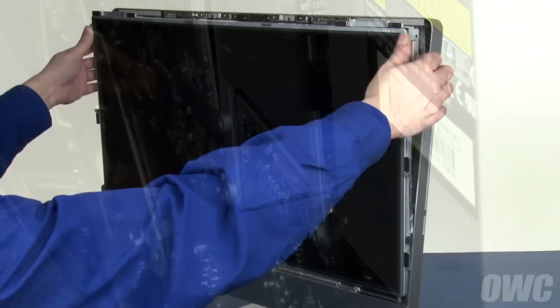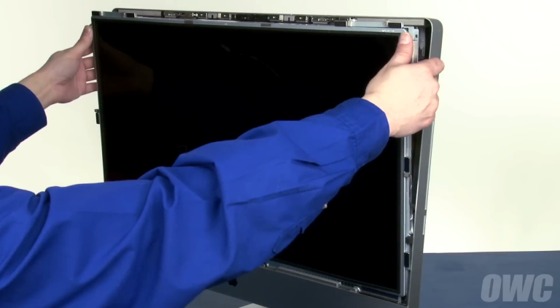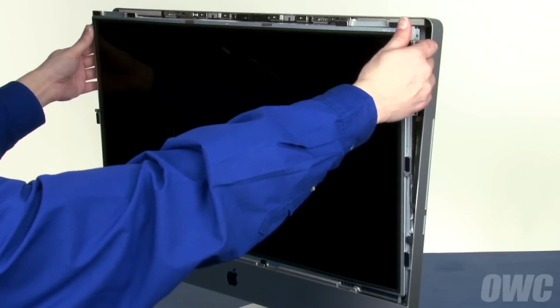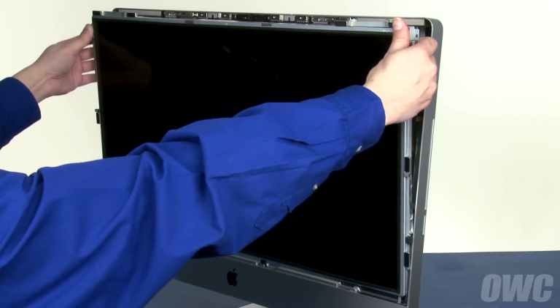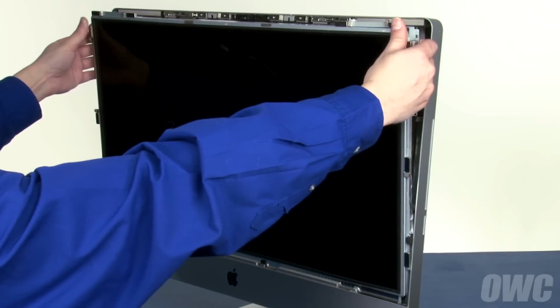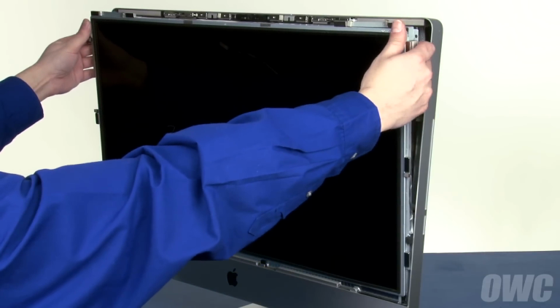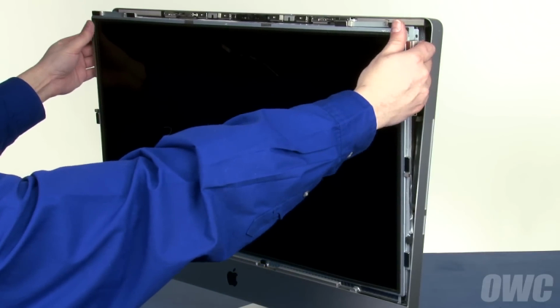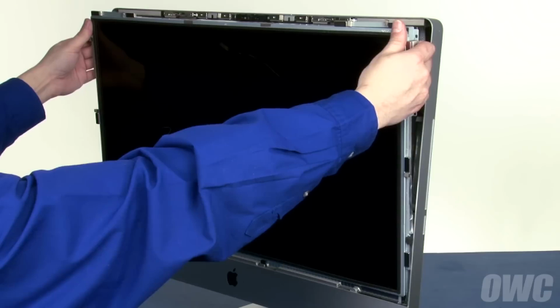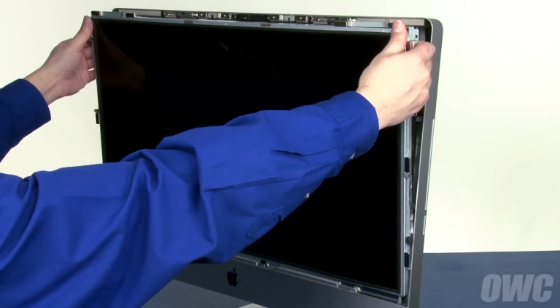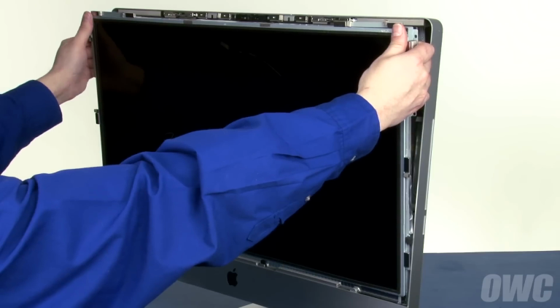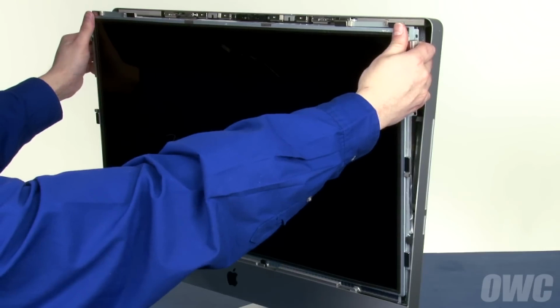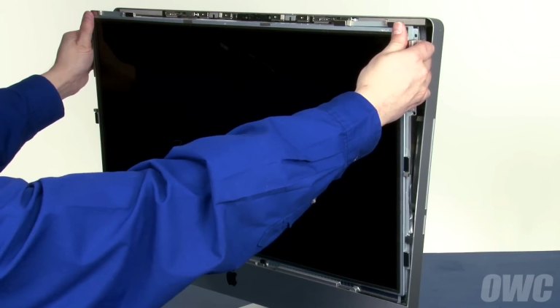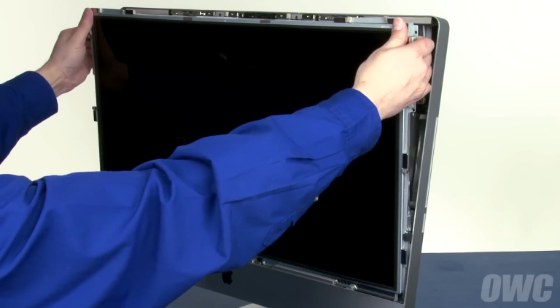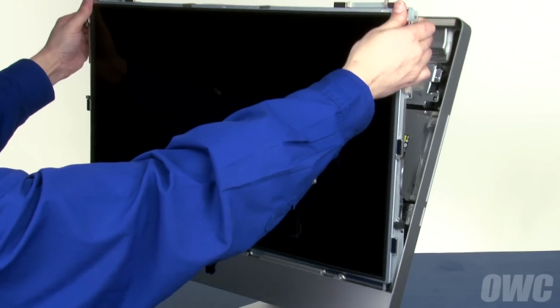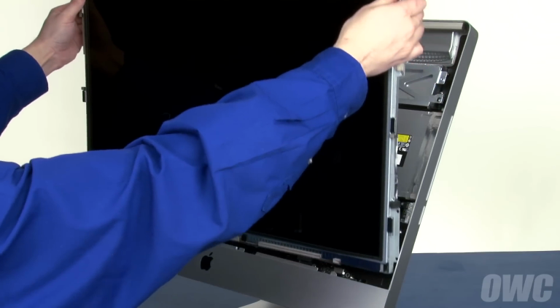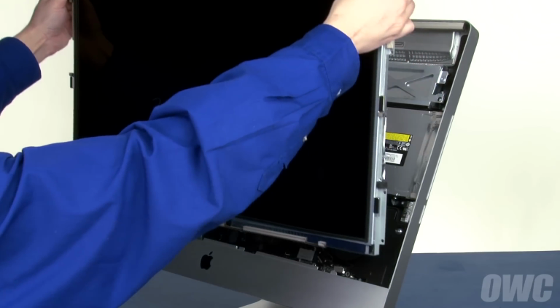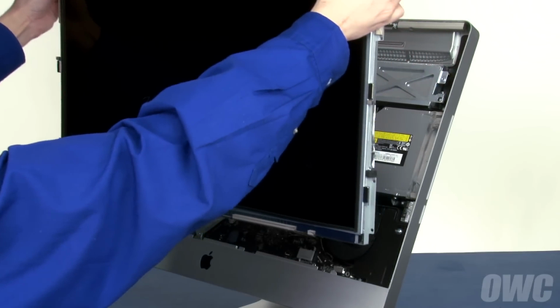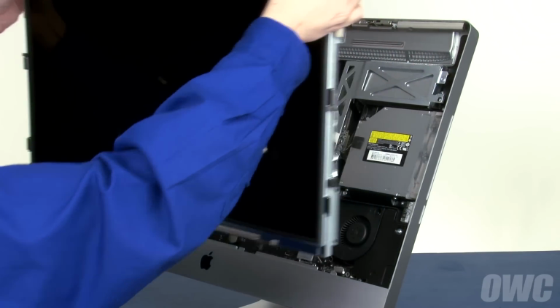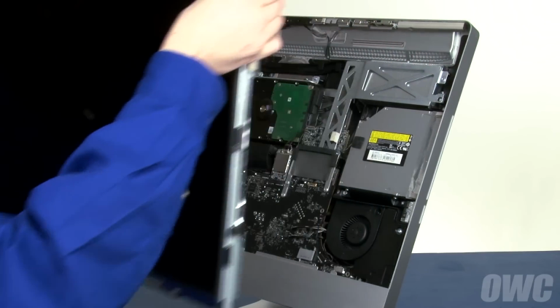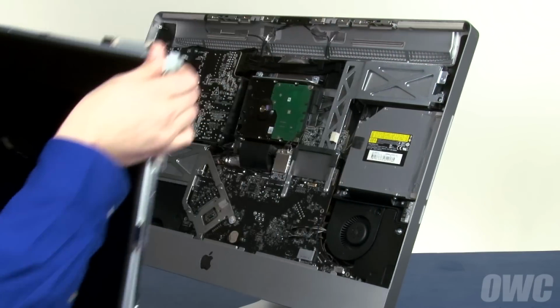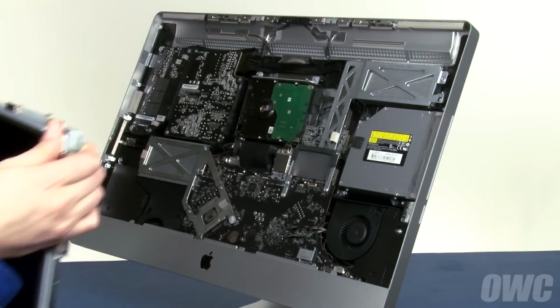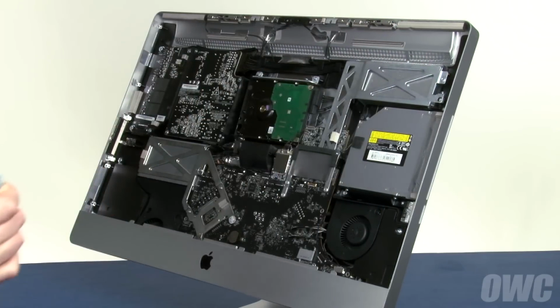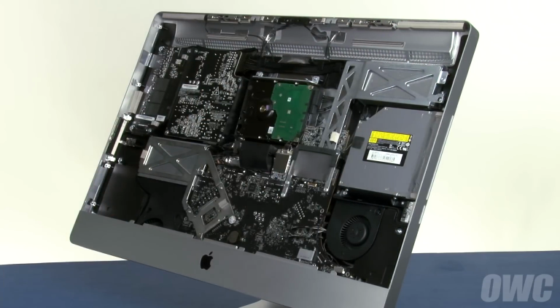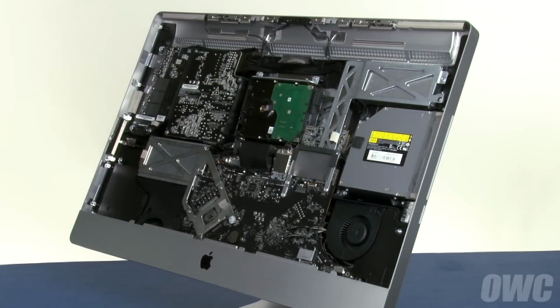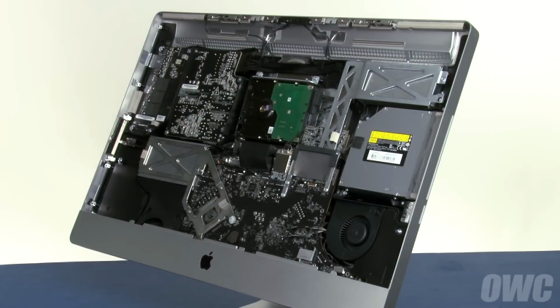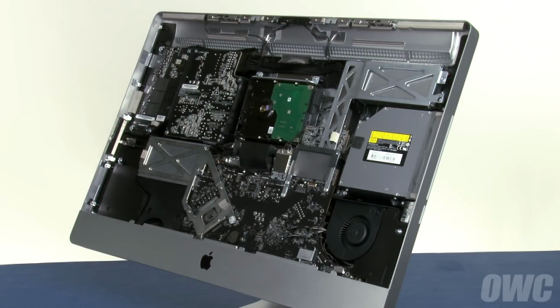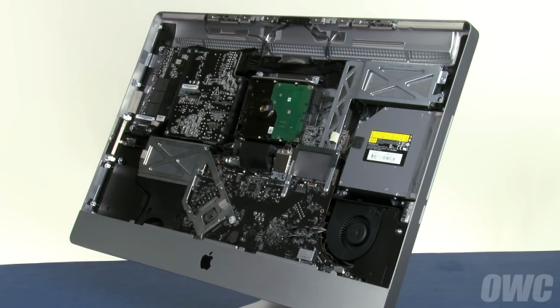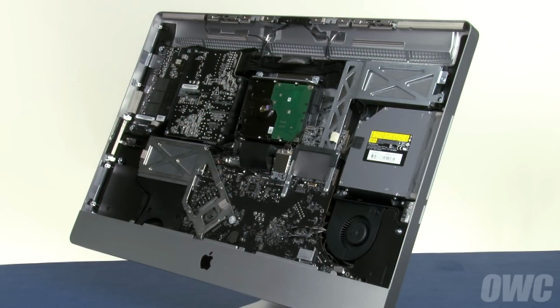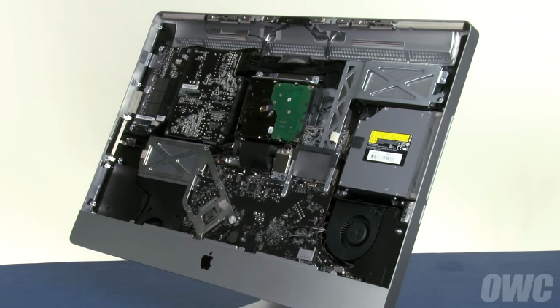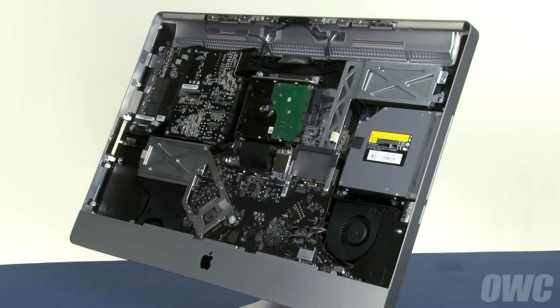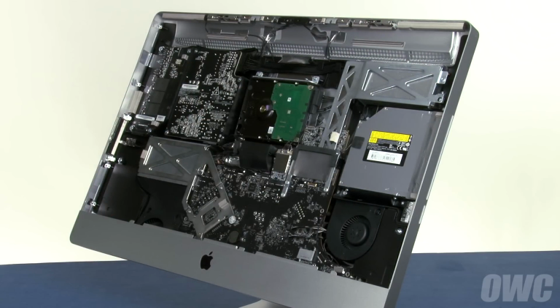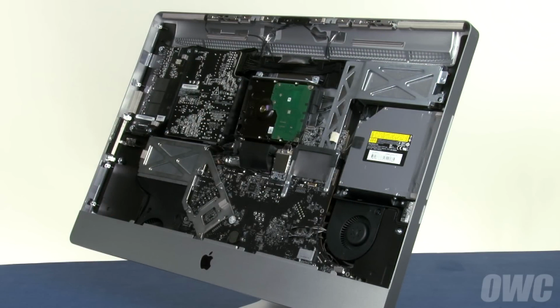Keeping your hands on the outside edge of the display, you can now lift it up and out of the iMac and place it in a dust, static, and oil-free place.